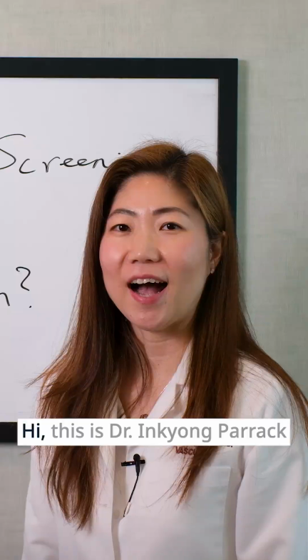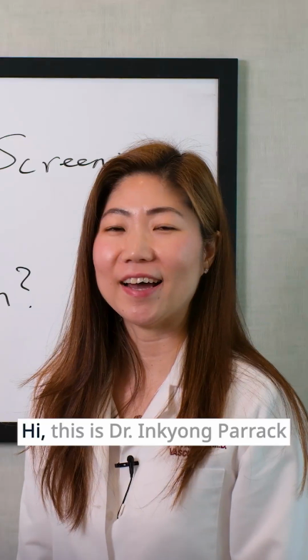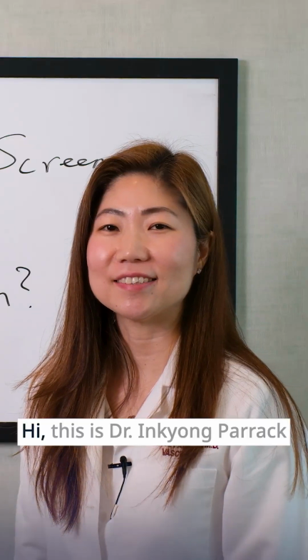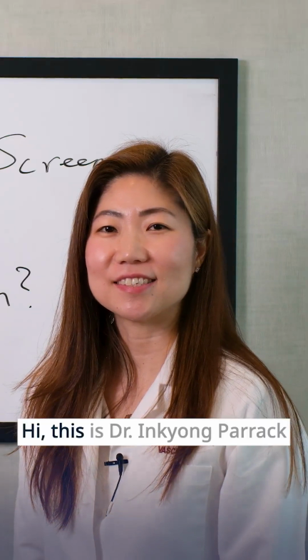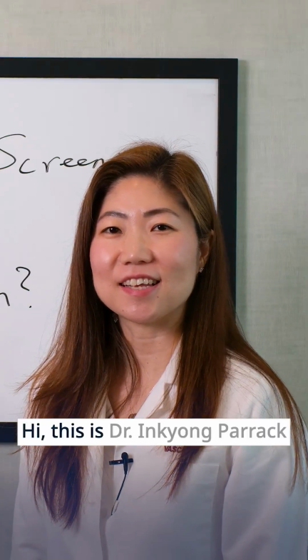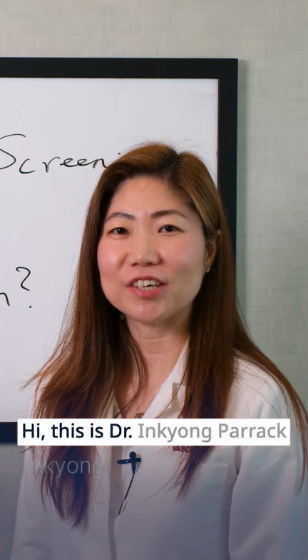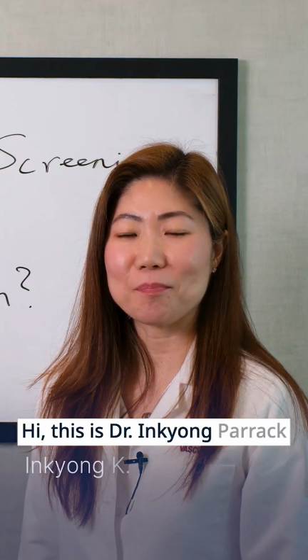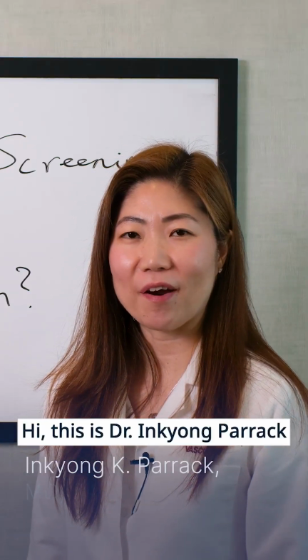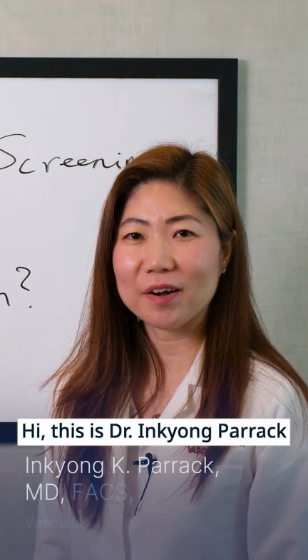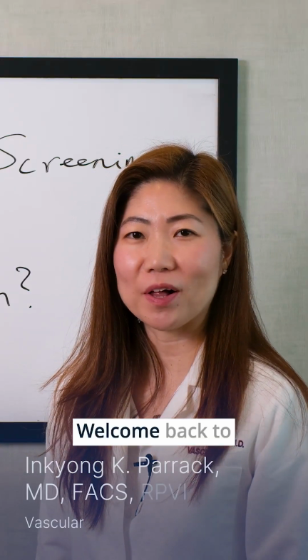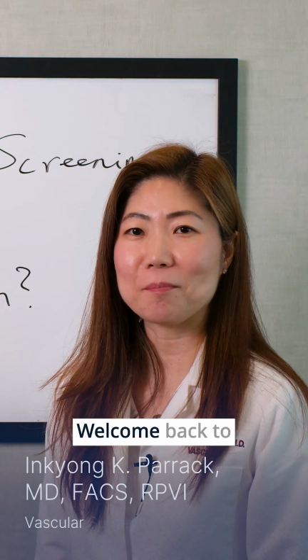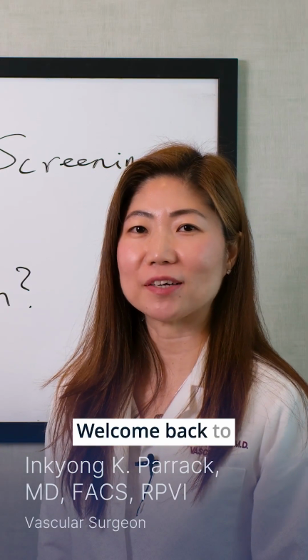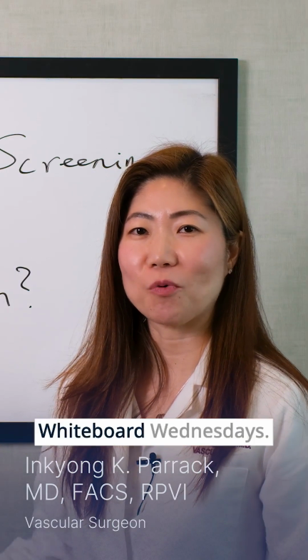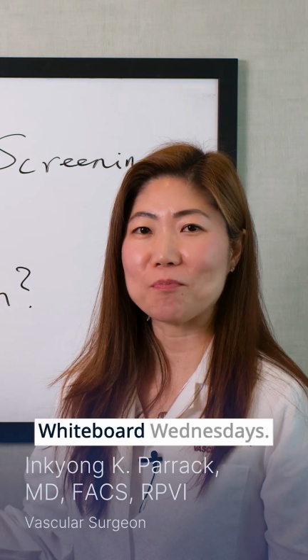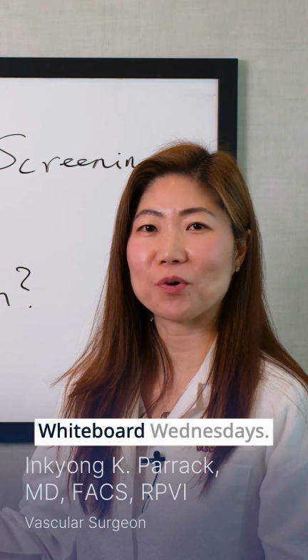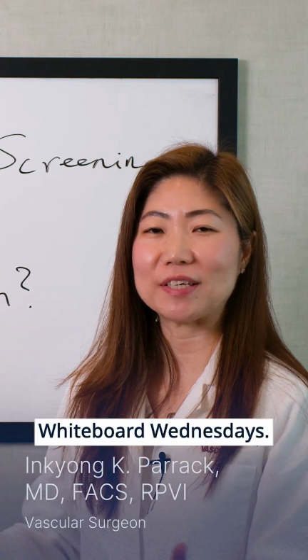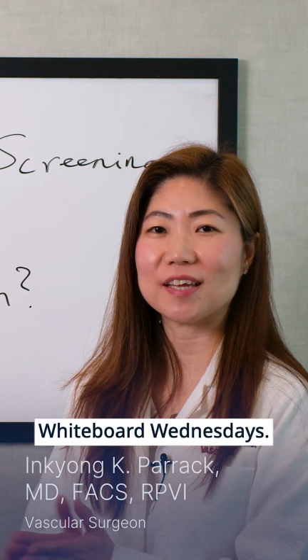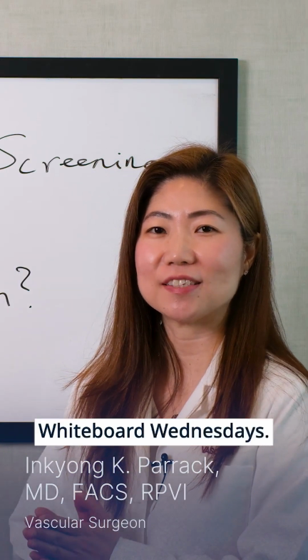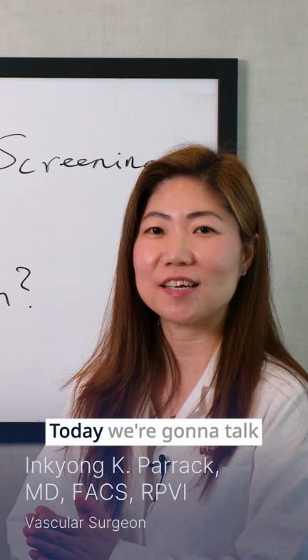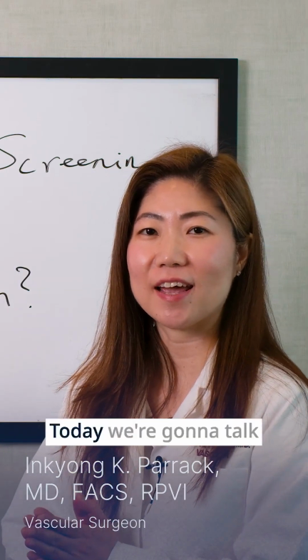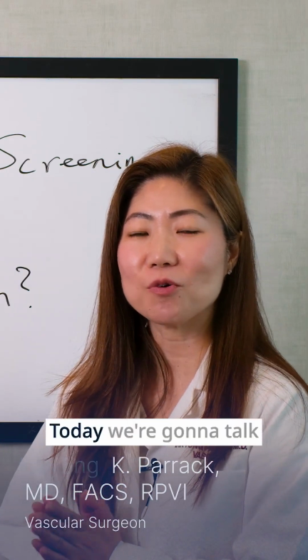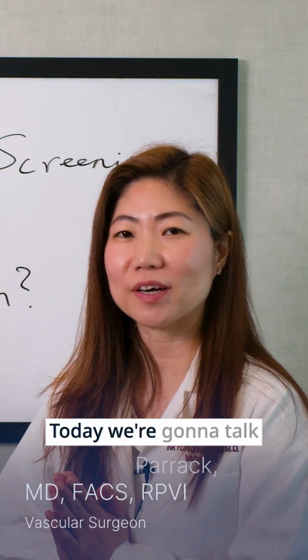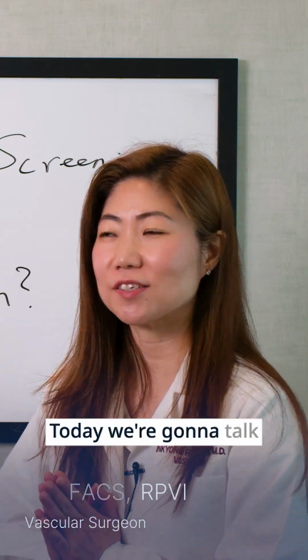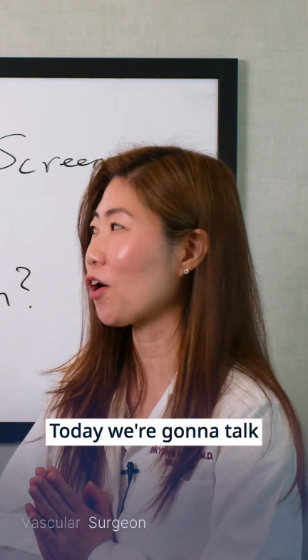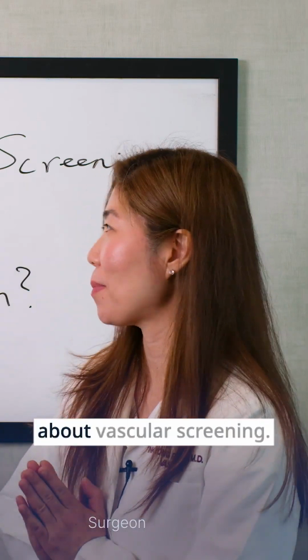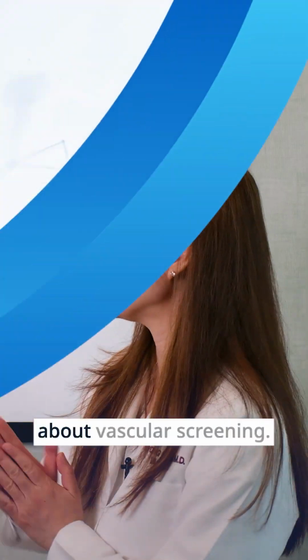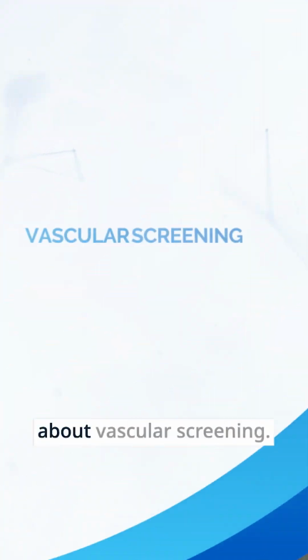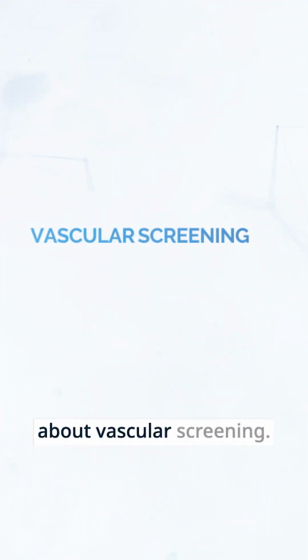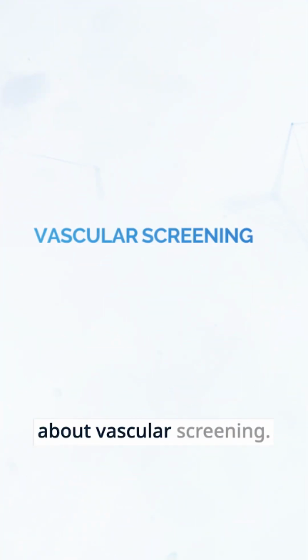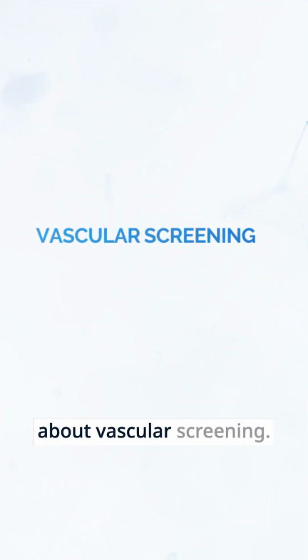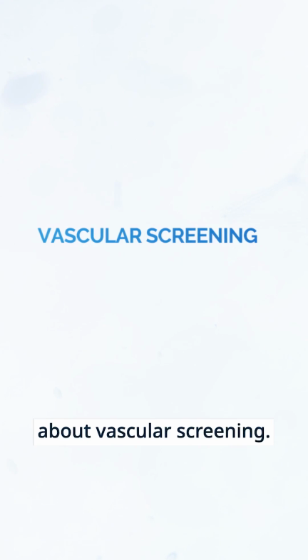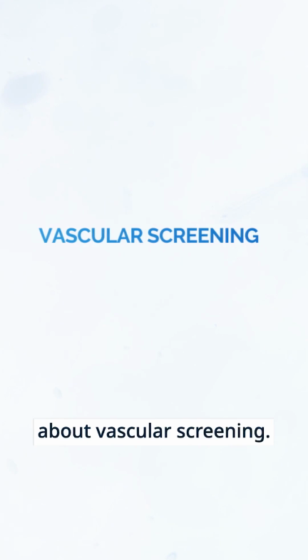Hi, this is Dr. Inki Parikh. Welcome back to Whiteboard Wednesdays. Today, we're going to talk about vascular screening.